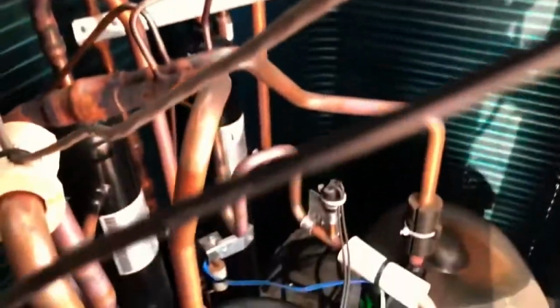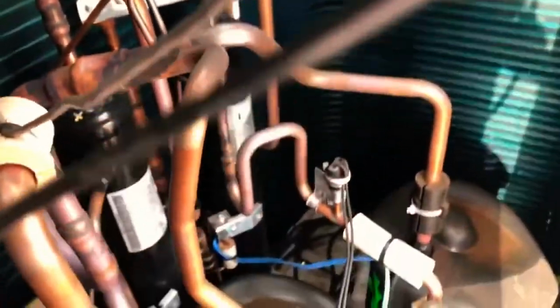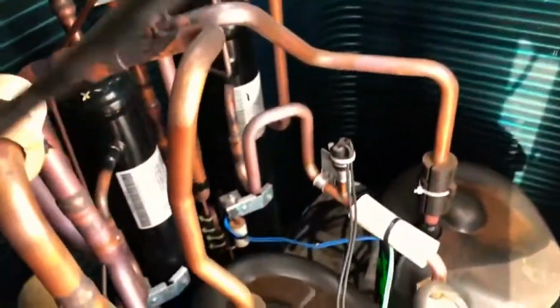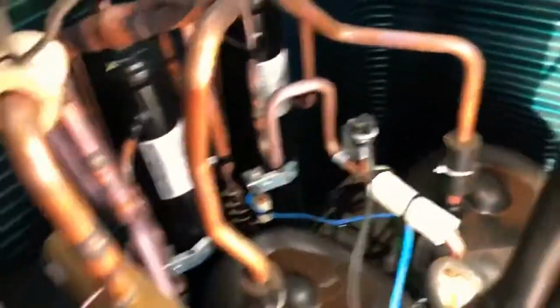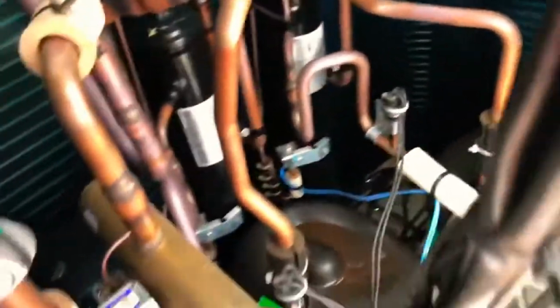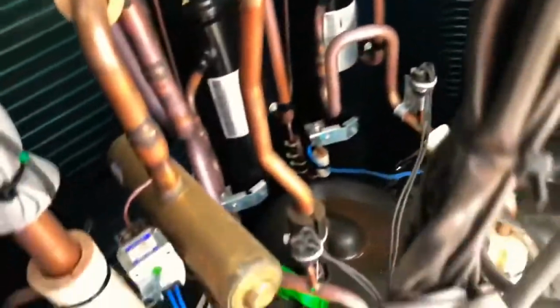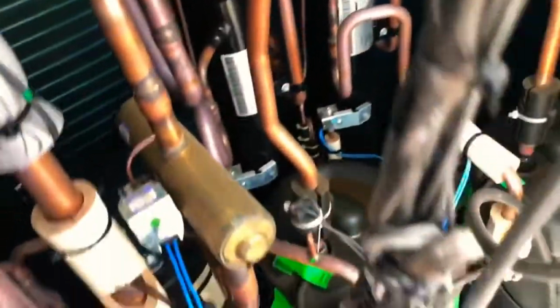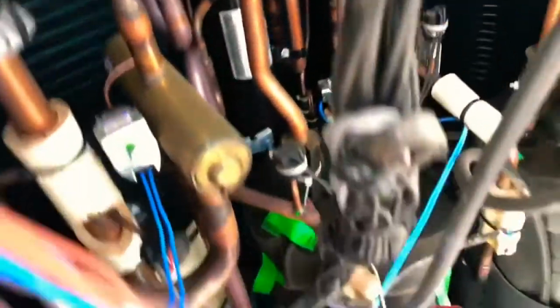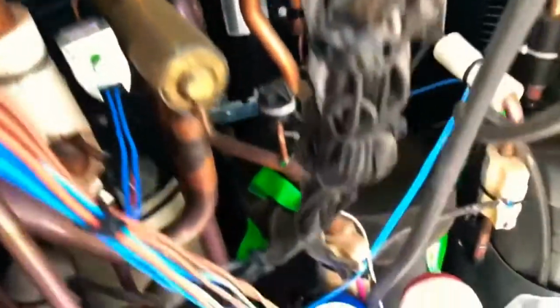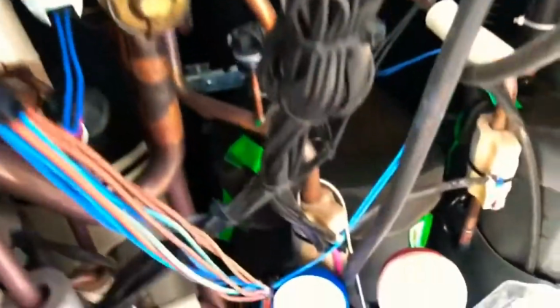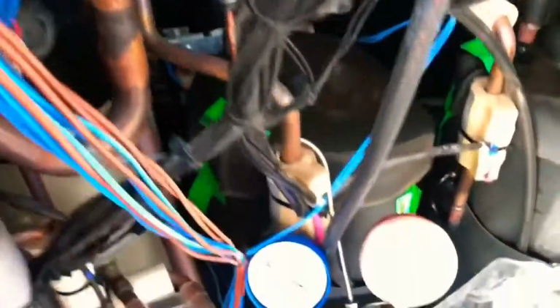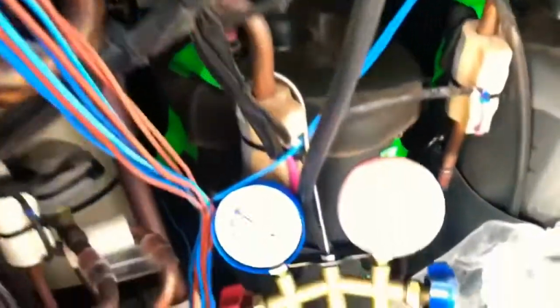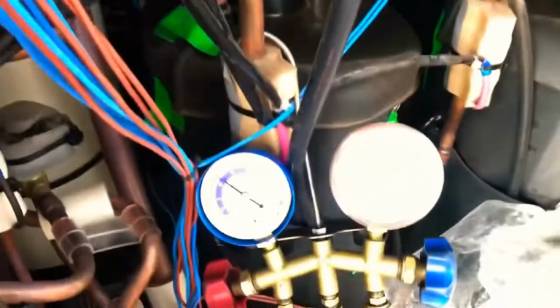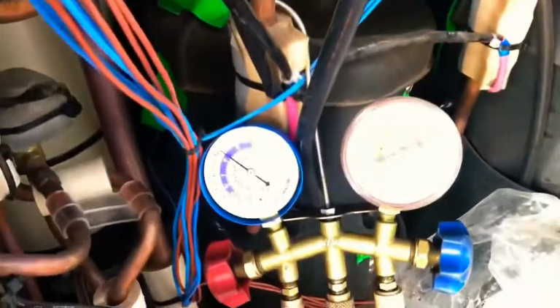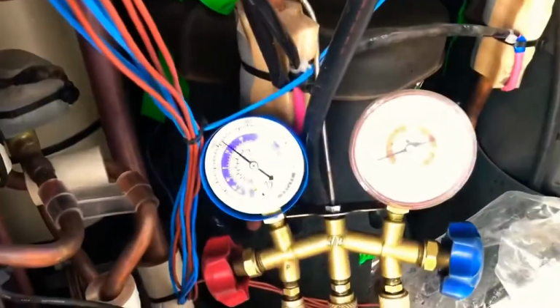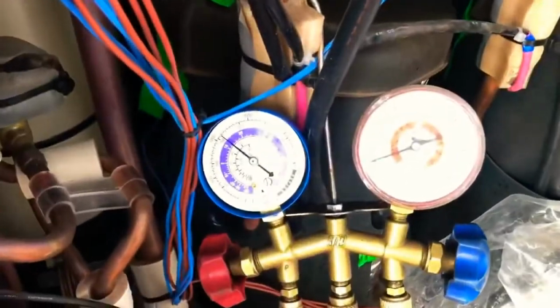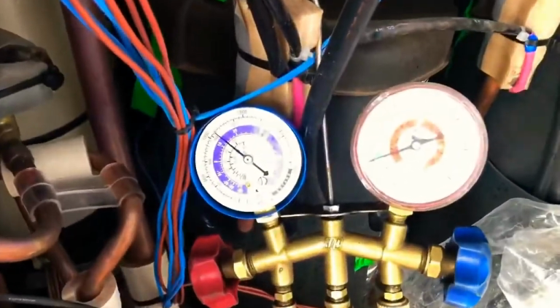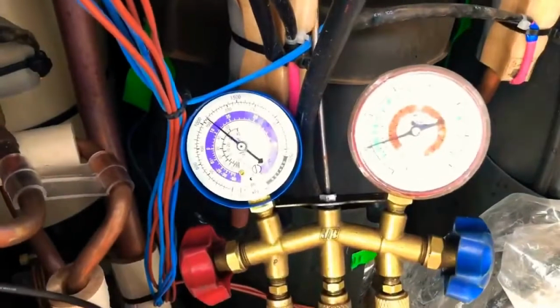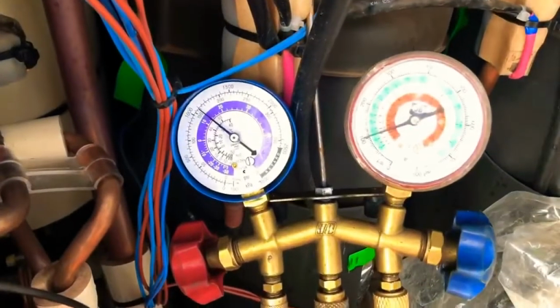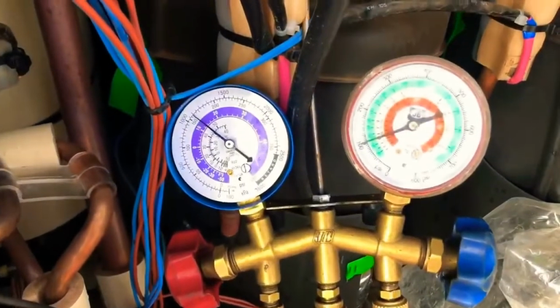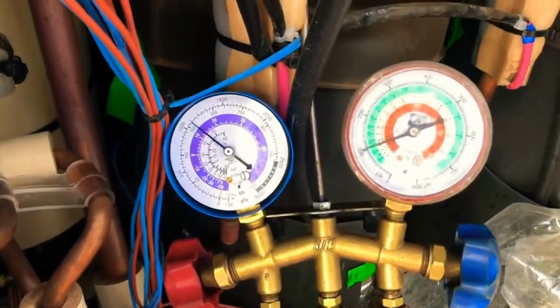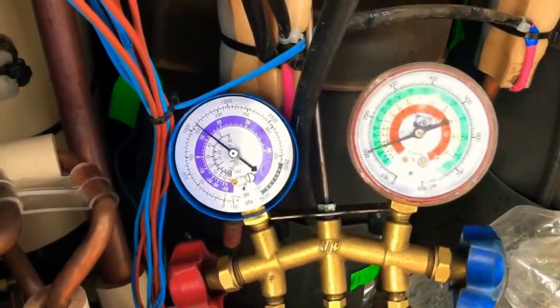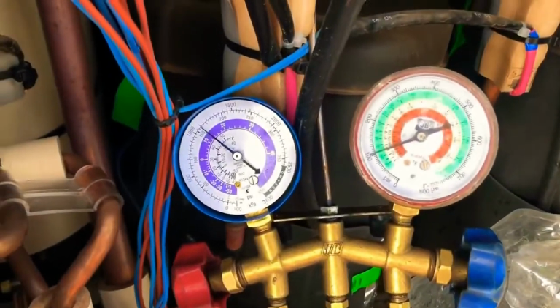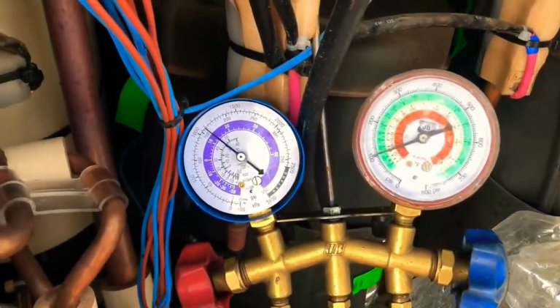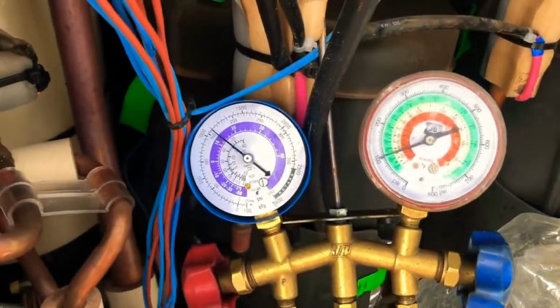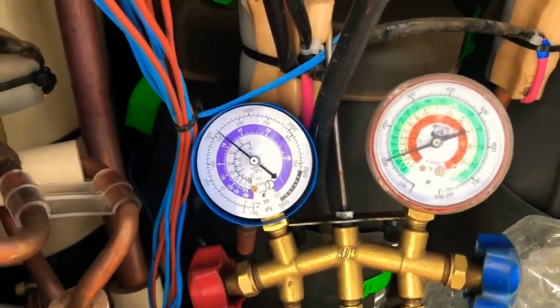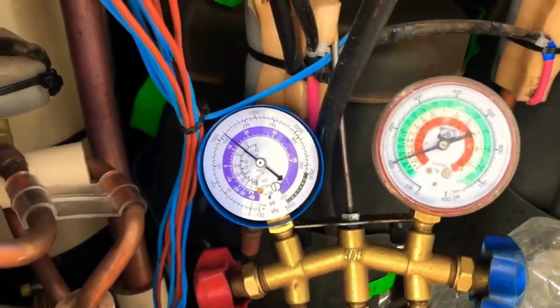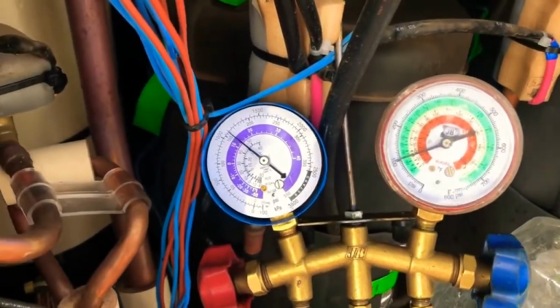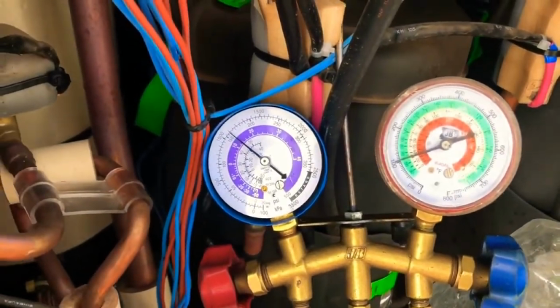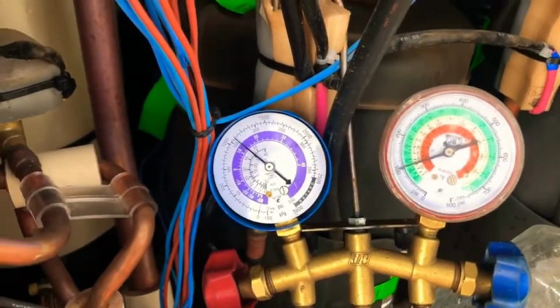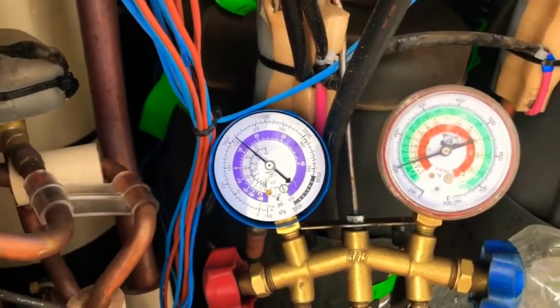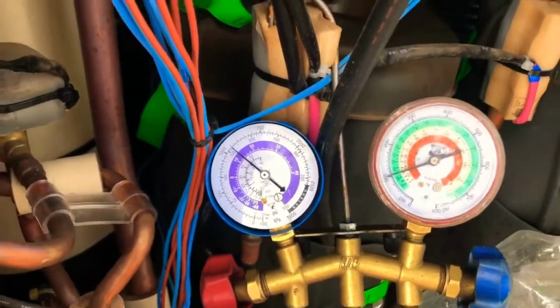This is the internal system — the compressor and piping.